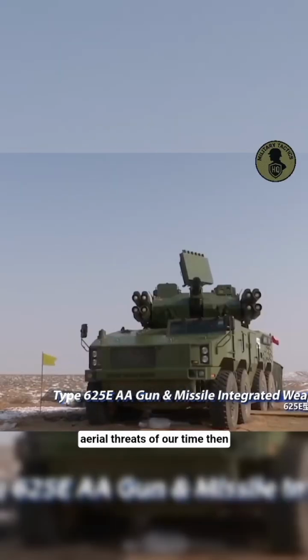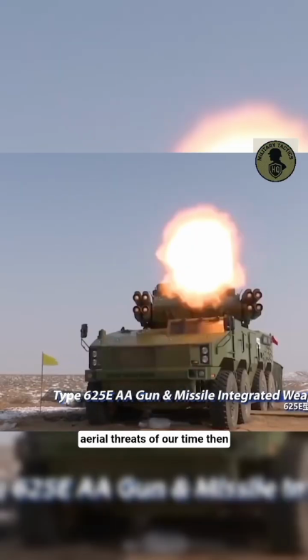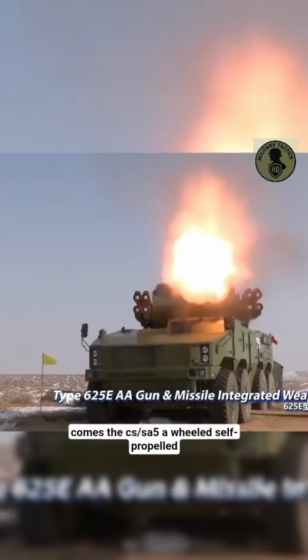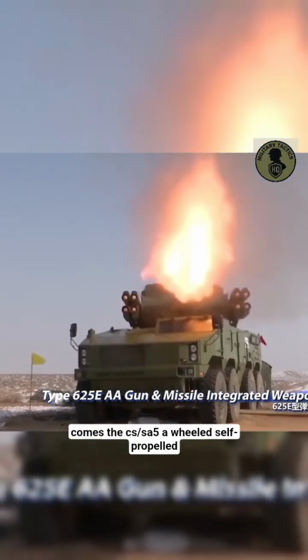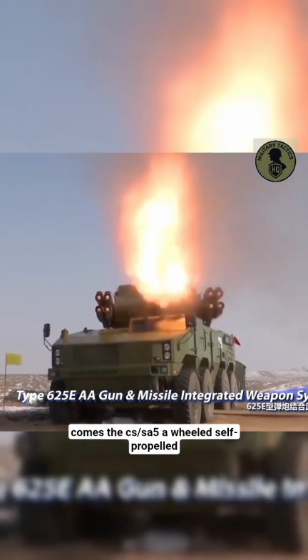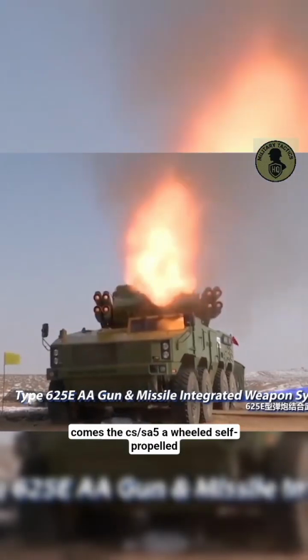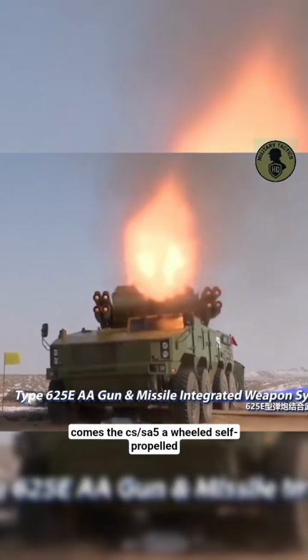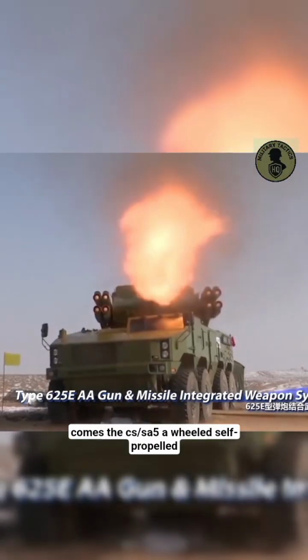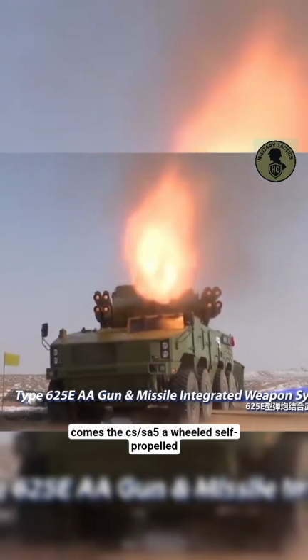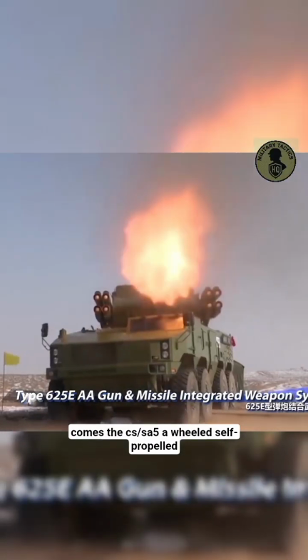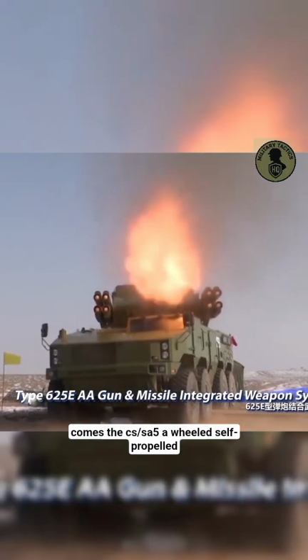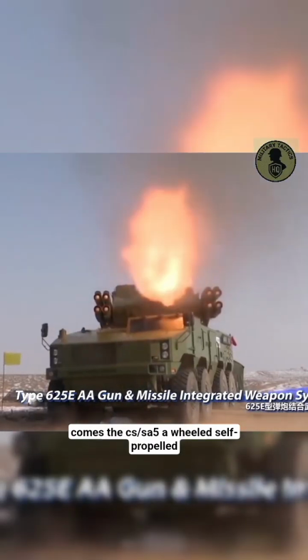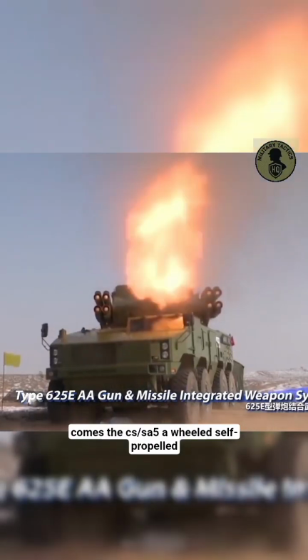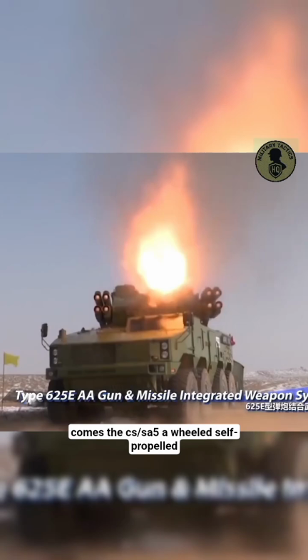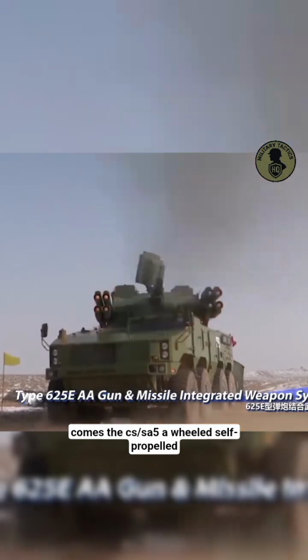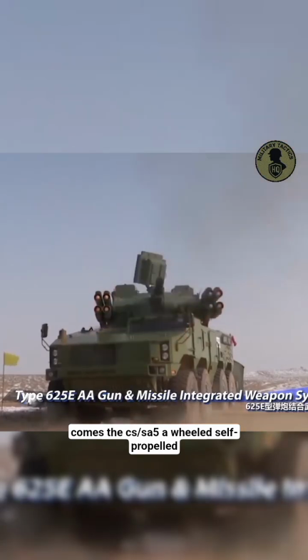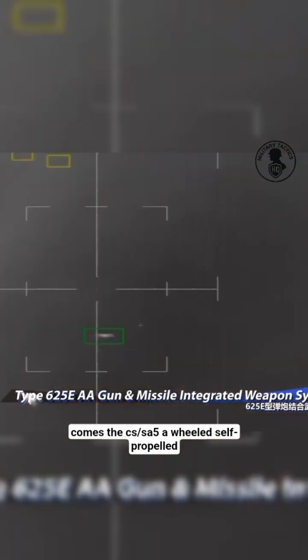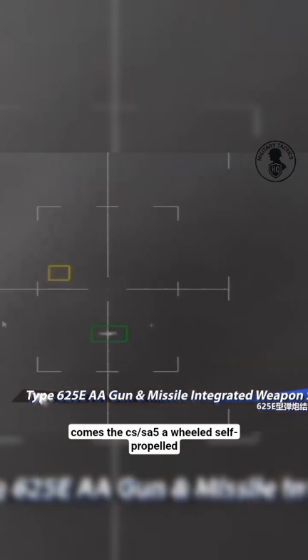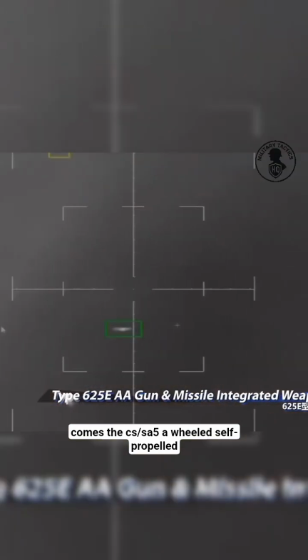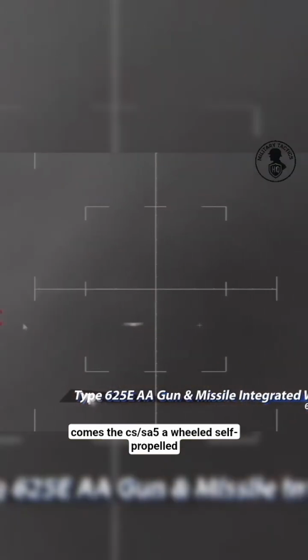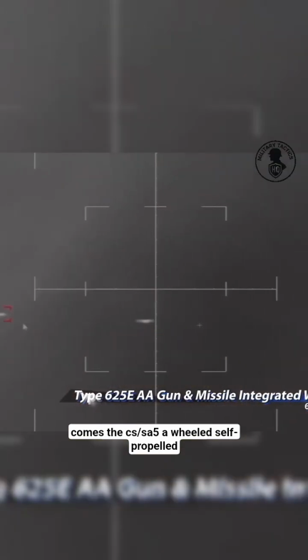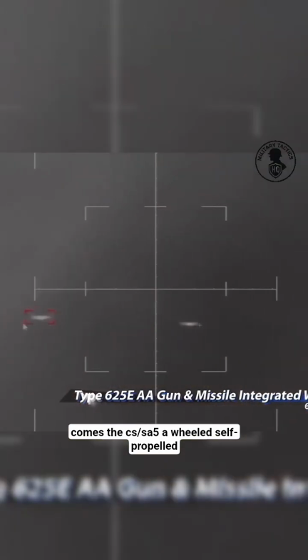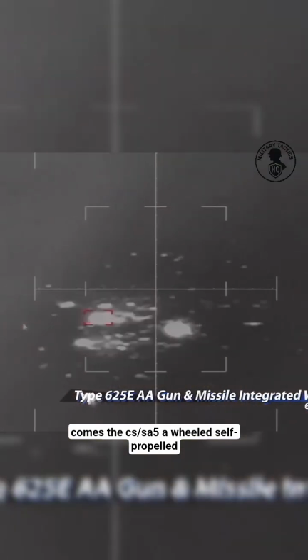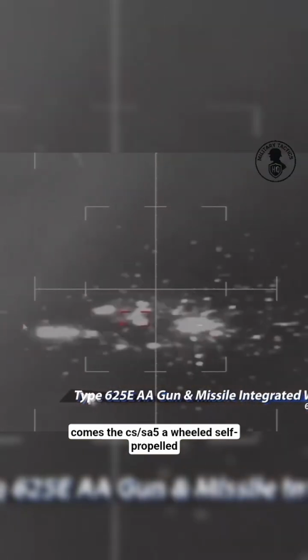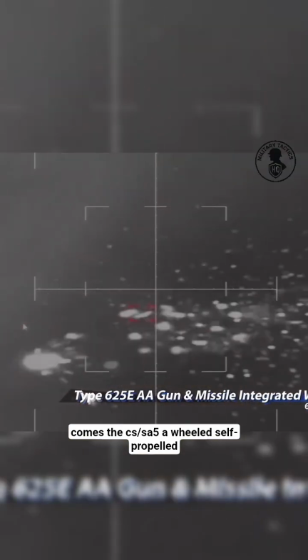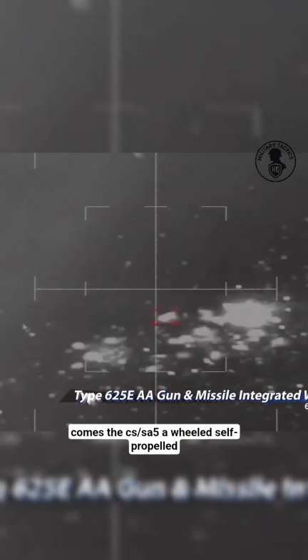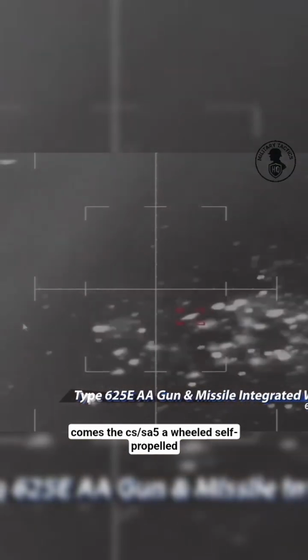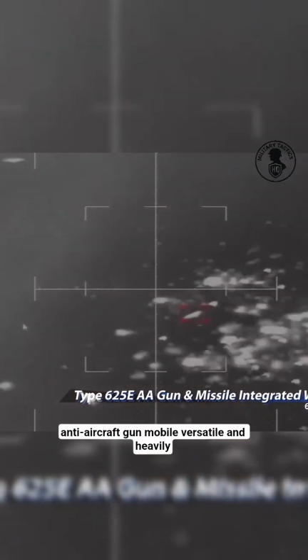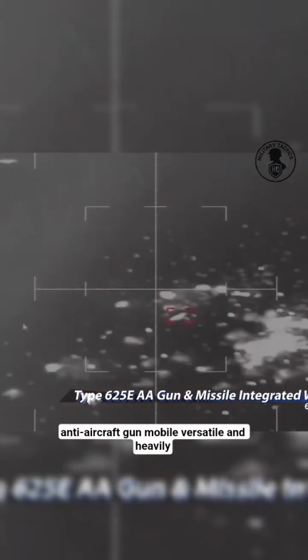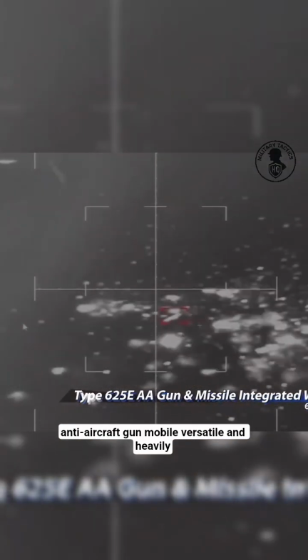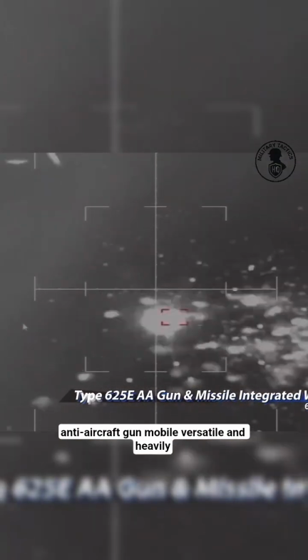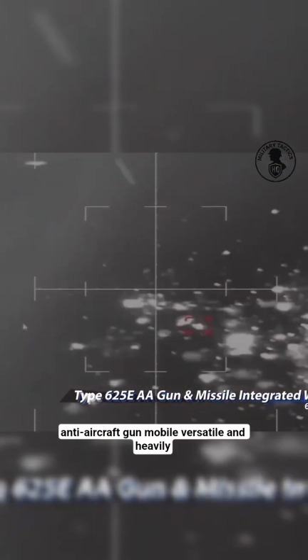Then comes the CS-SA5, a wheeled, self-propelled anti-aircraft gun.